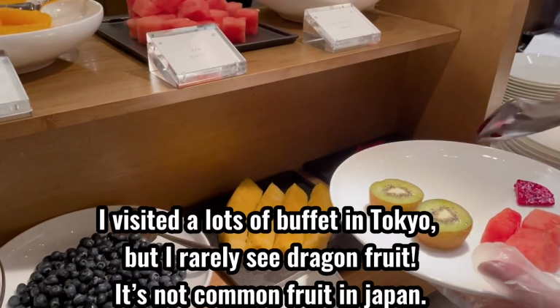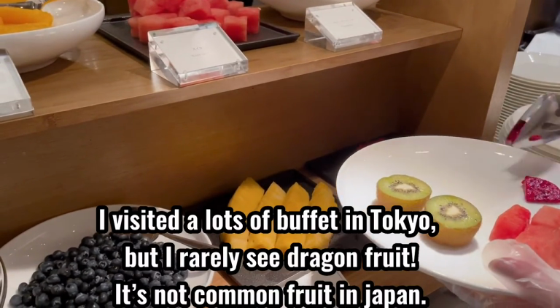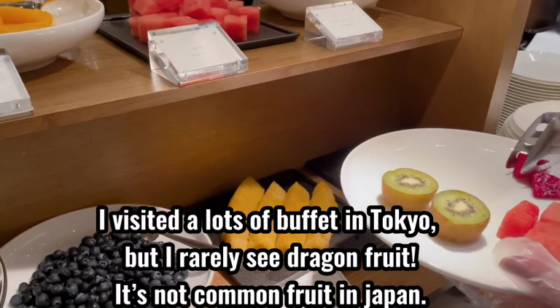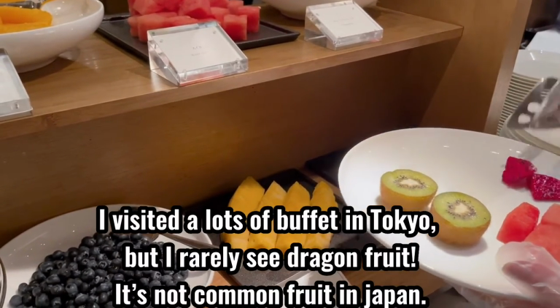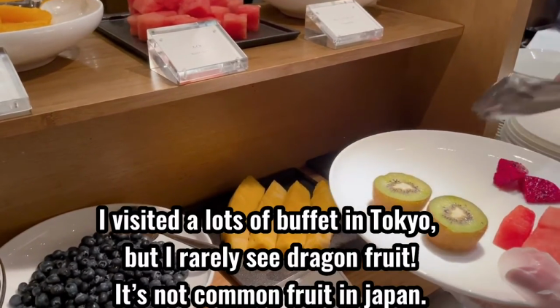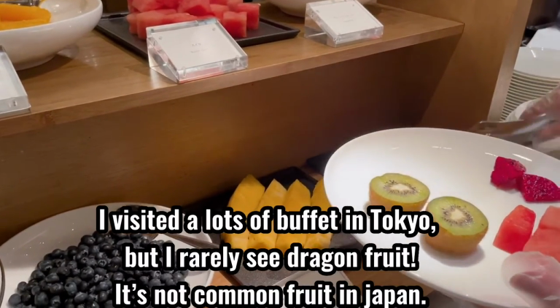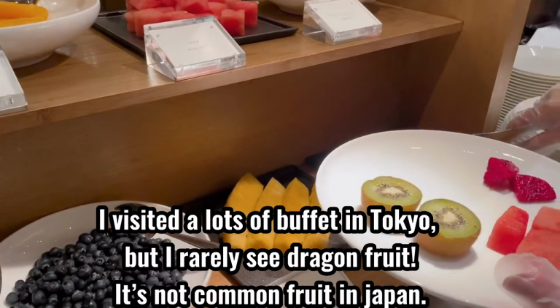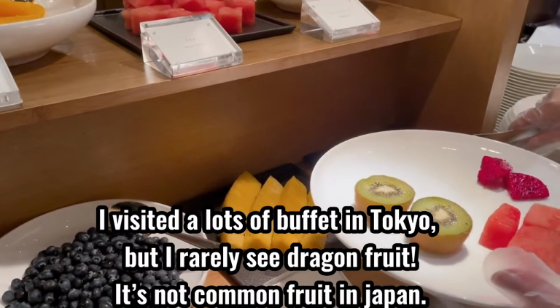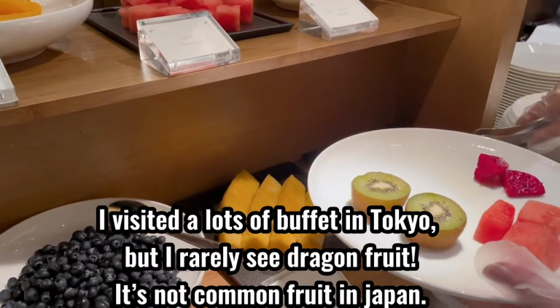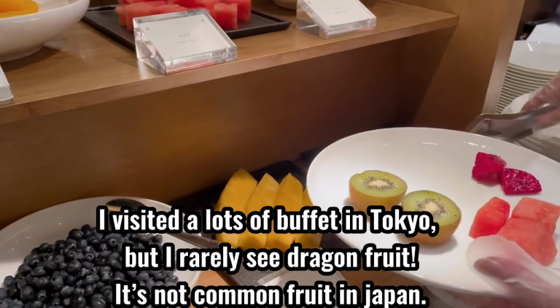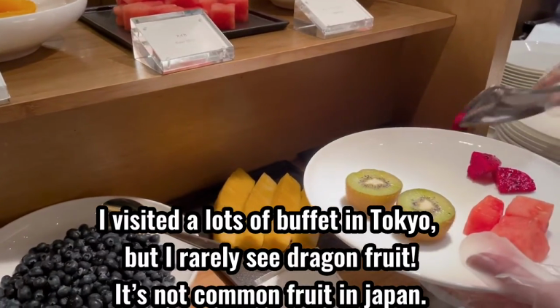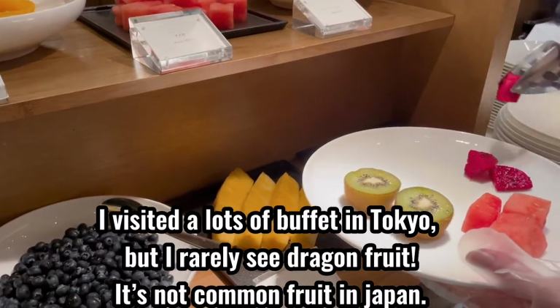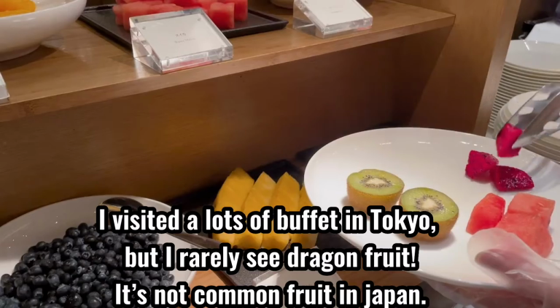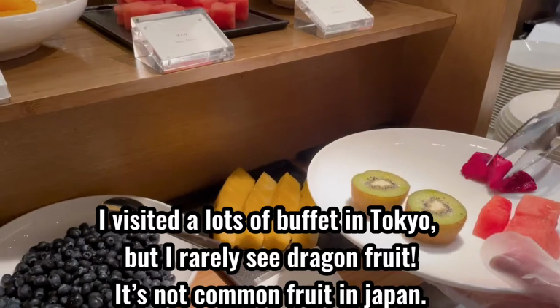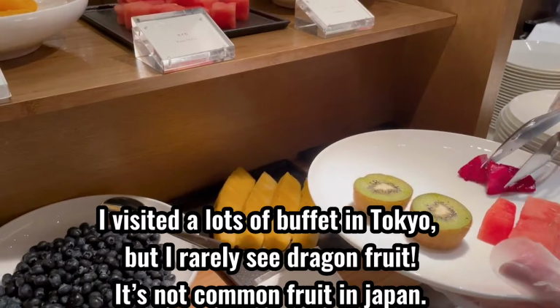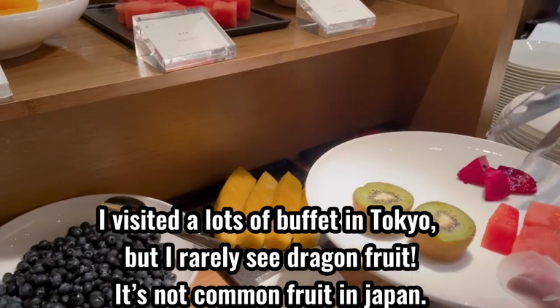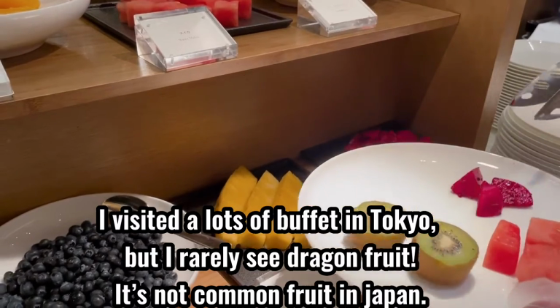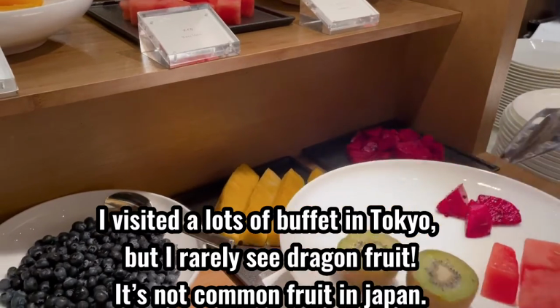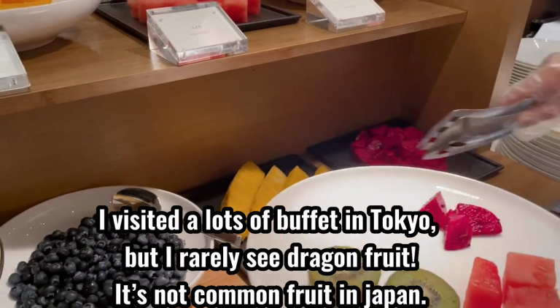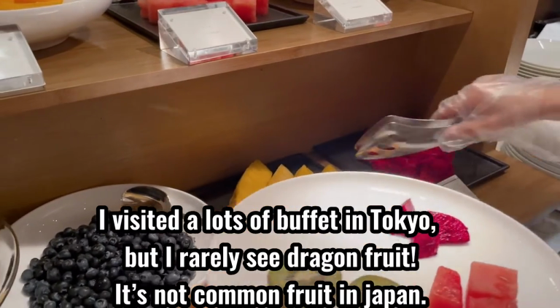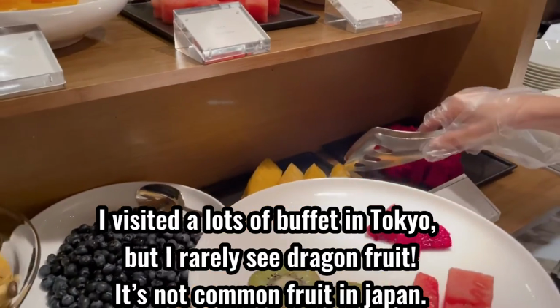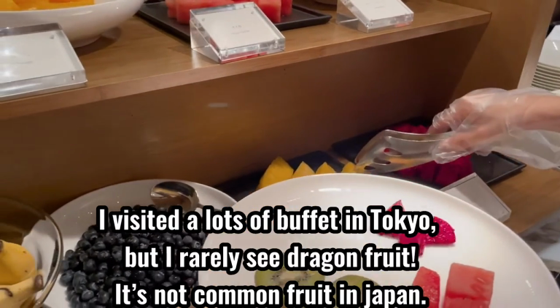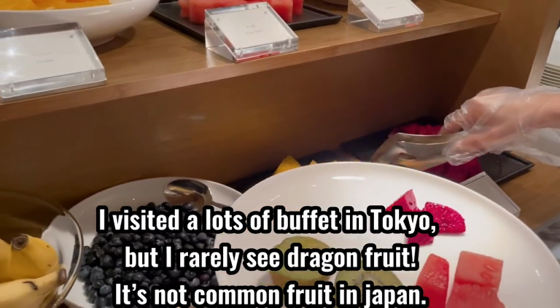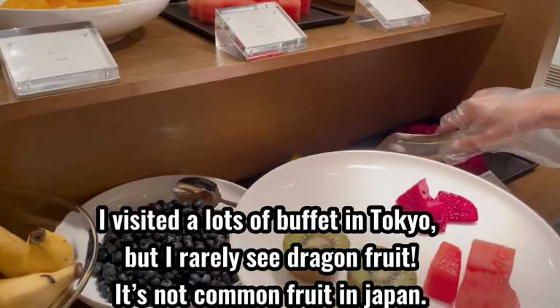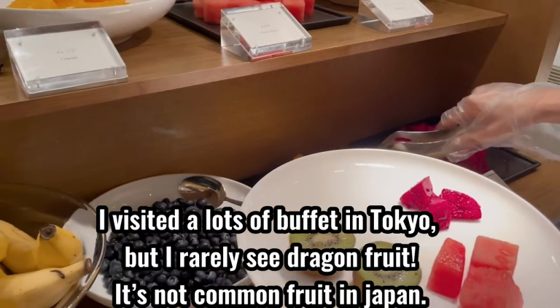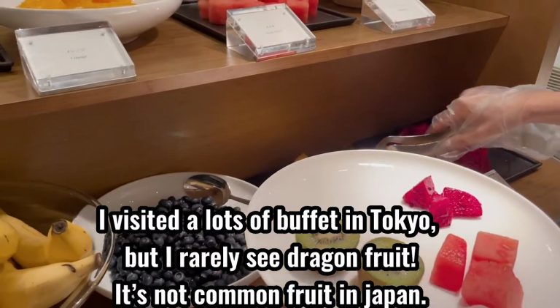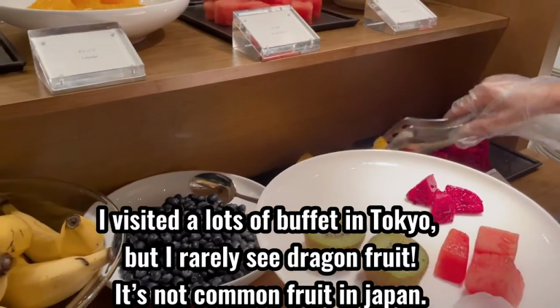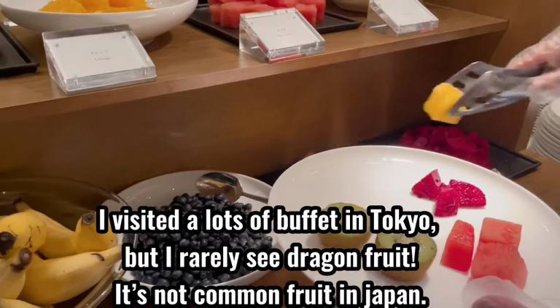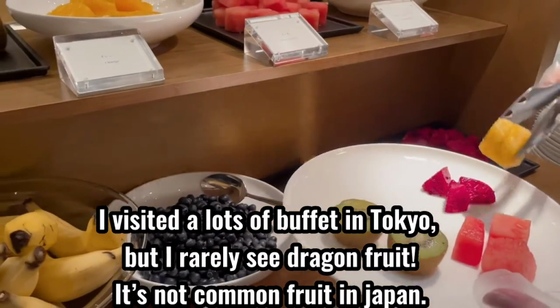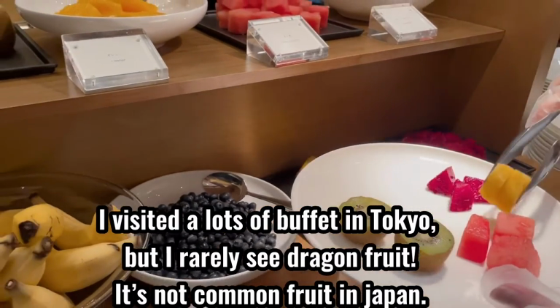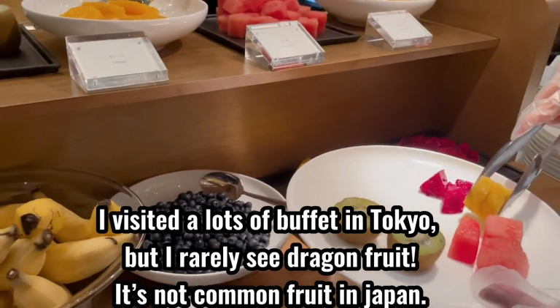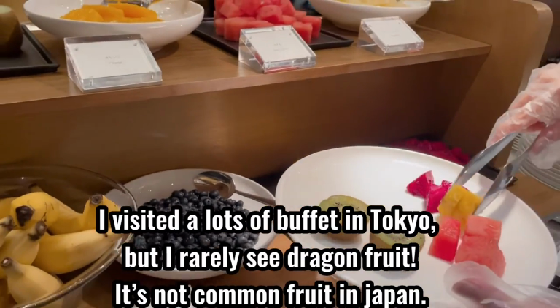I've visited a lot of buffets in Tokyo, but I rarely see dragon fruit. It's not a common fruit in Japan.